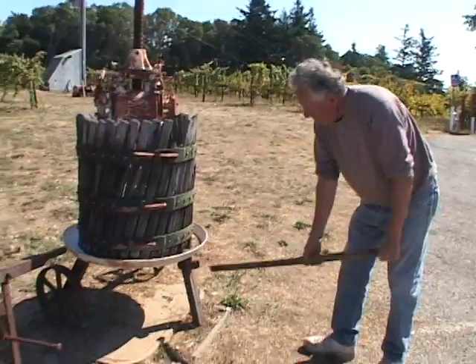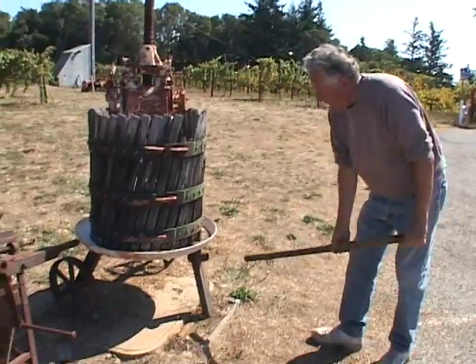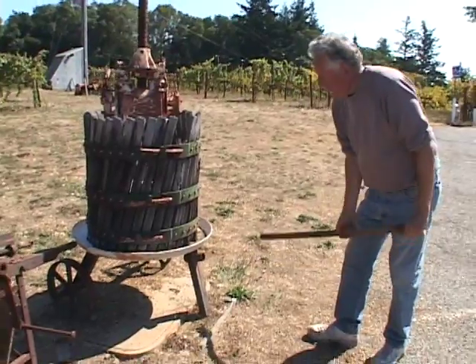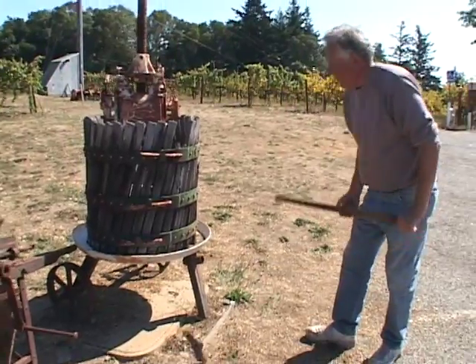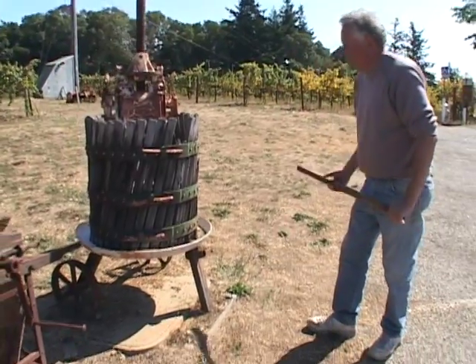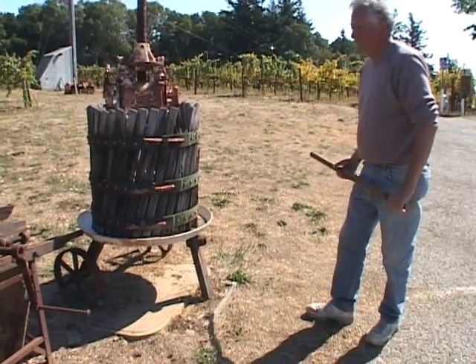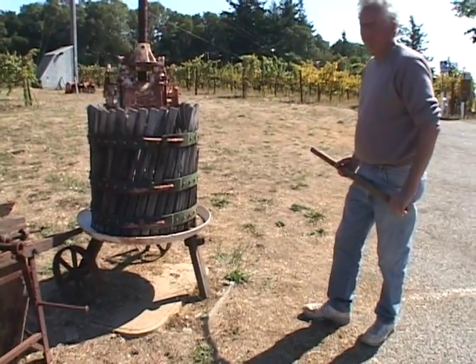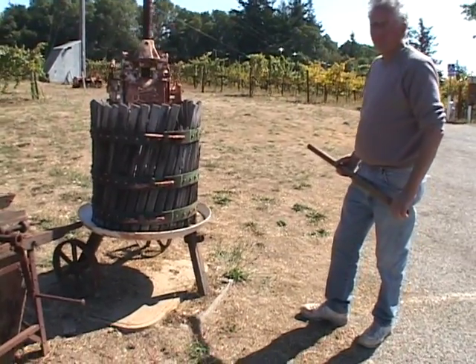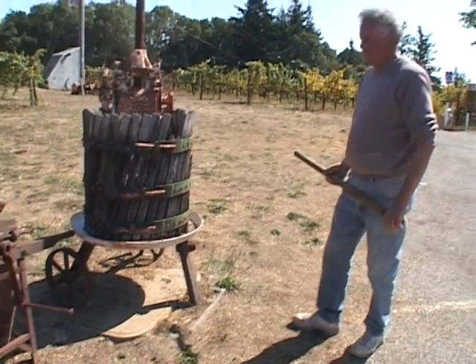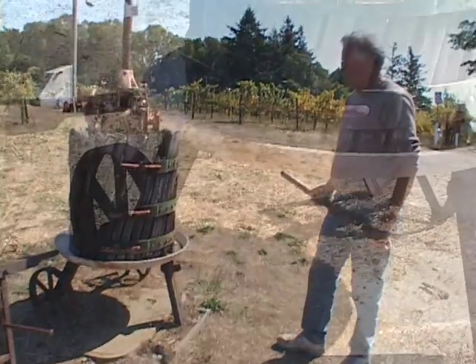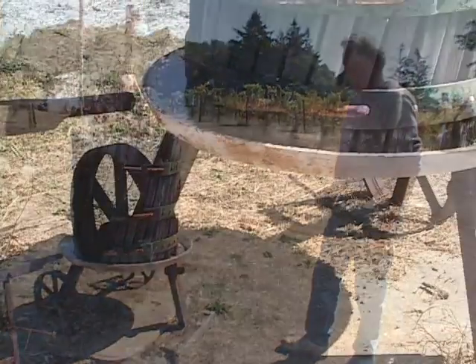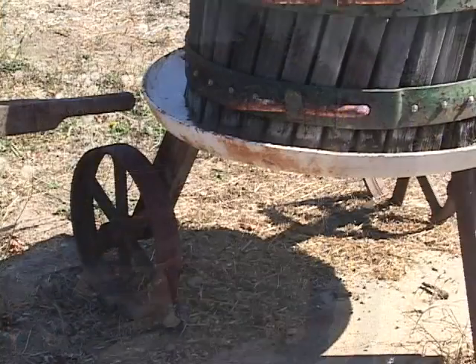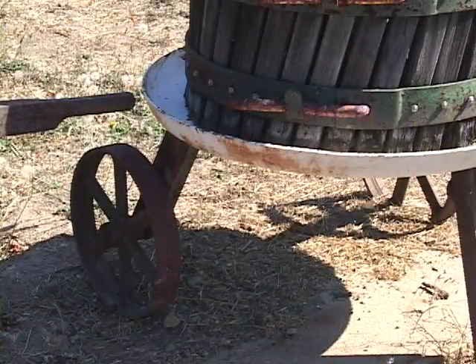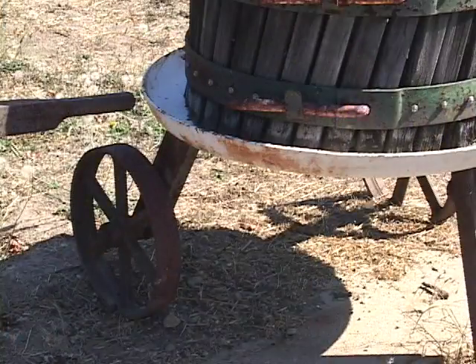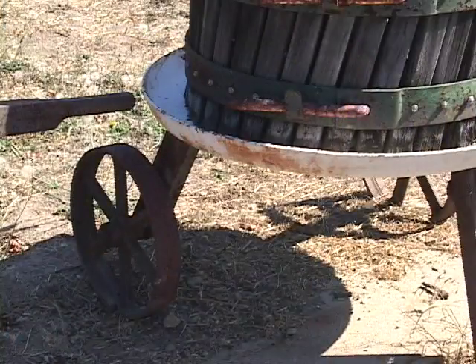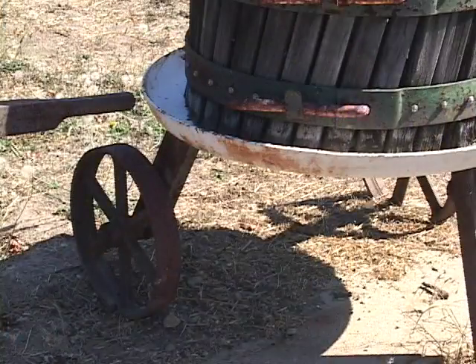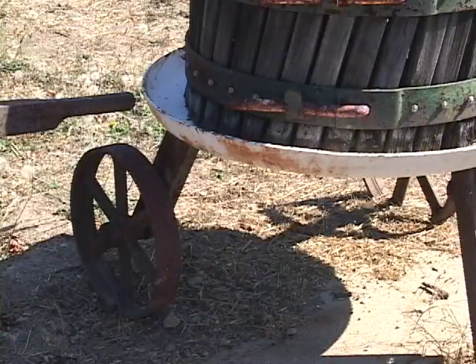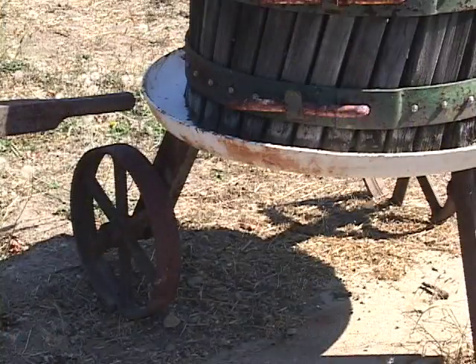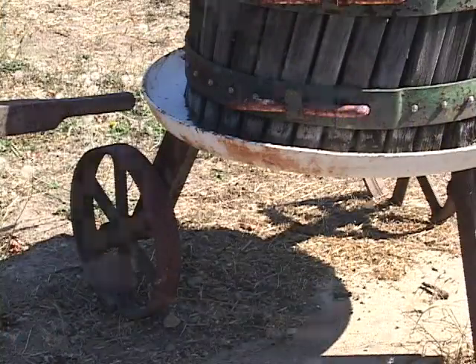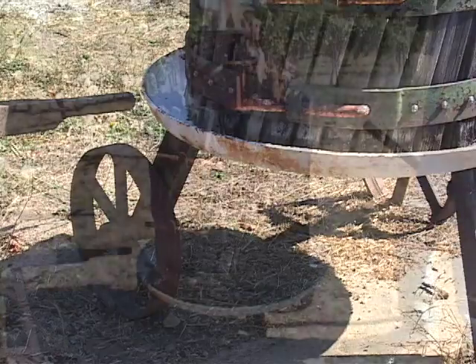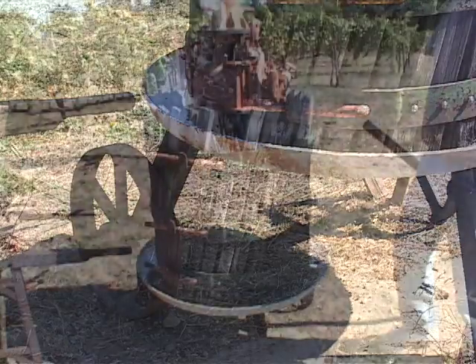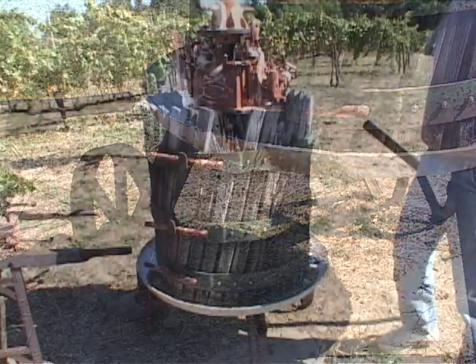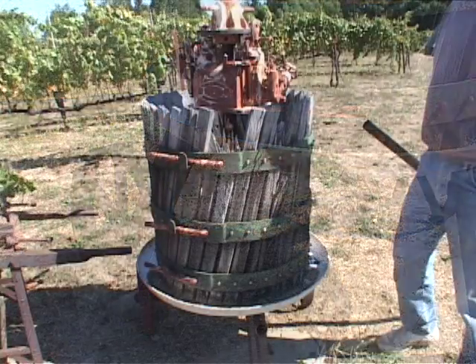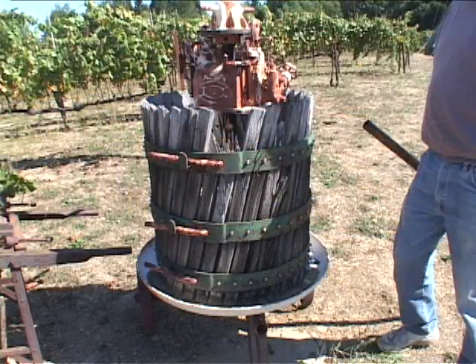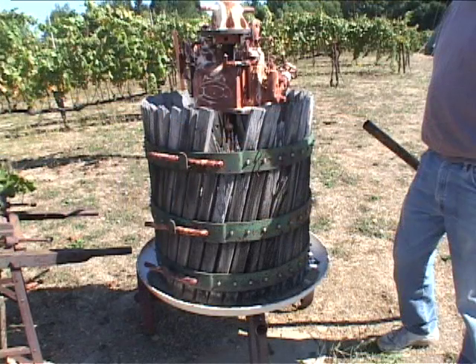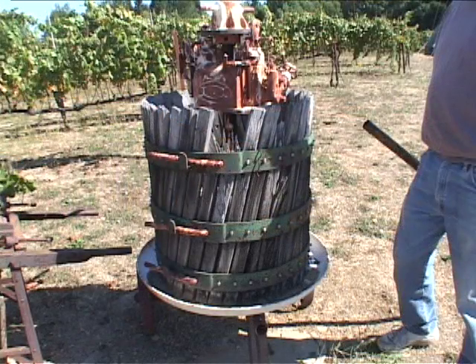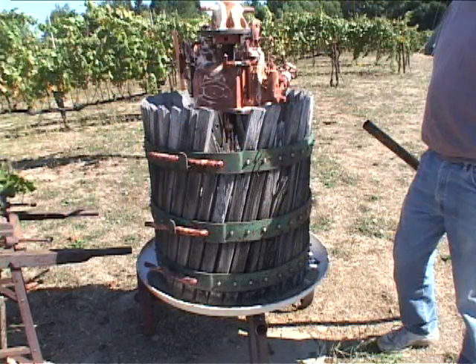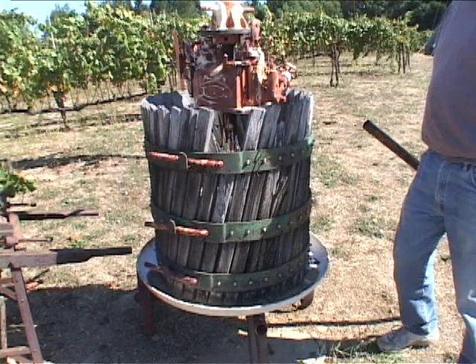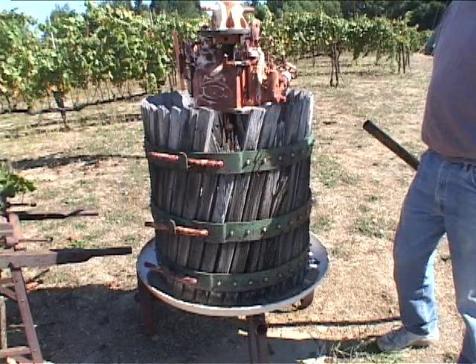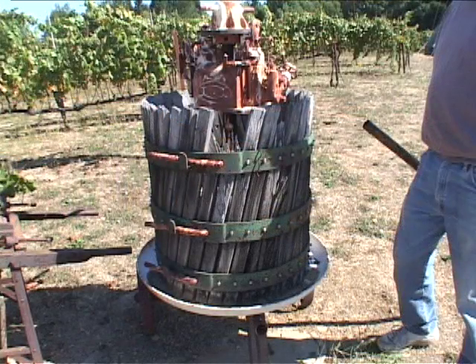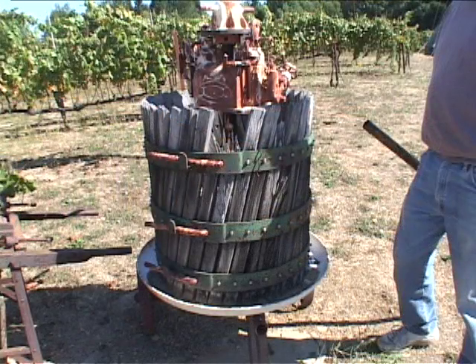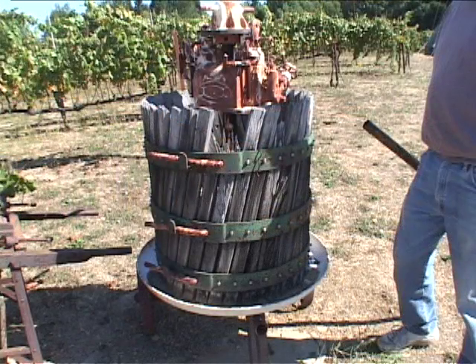These are oak staves. They've also suffered from being outside in the weather for 15 years.